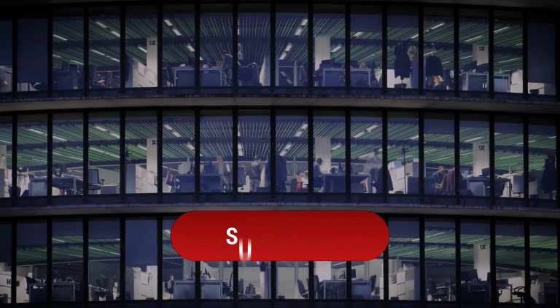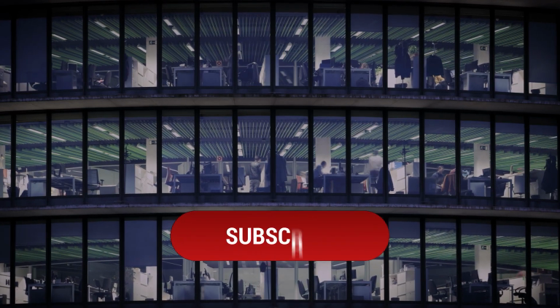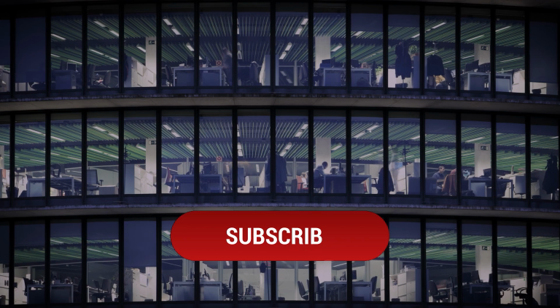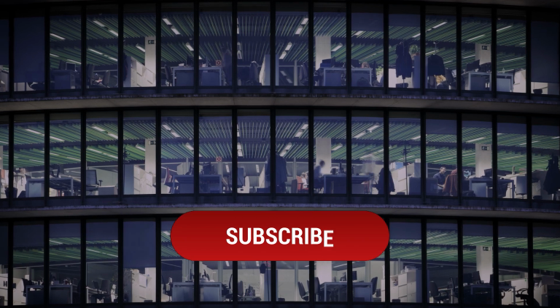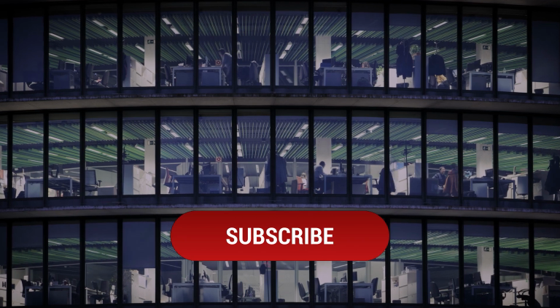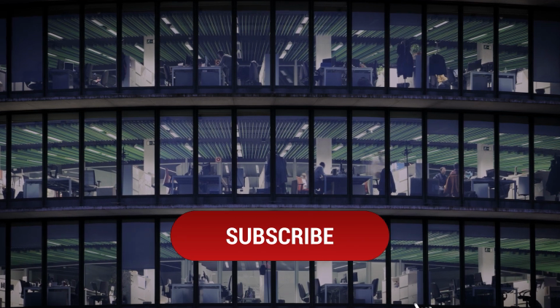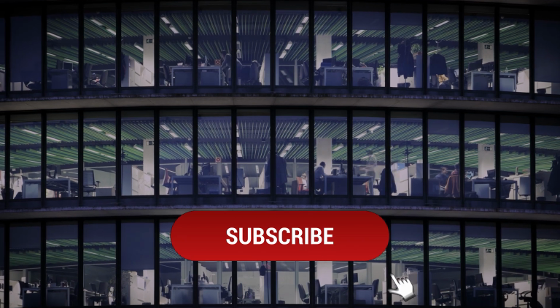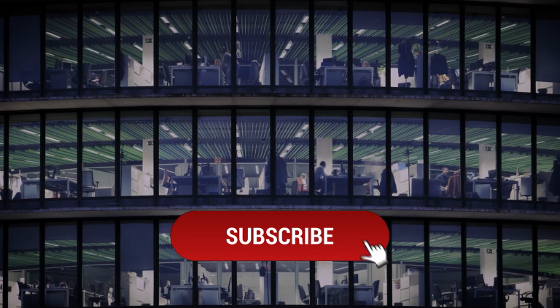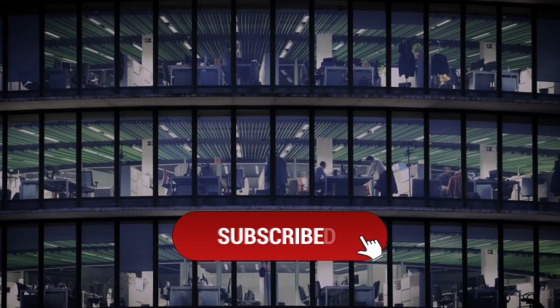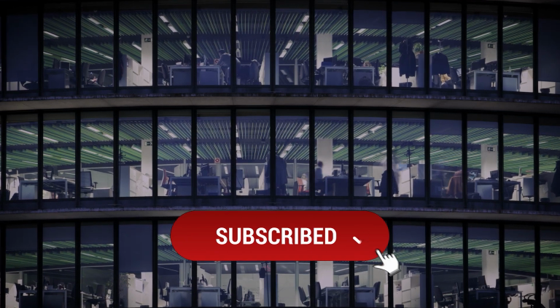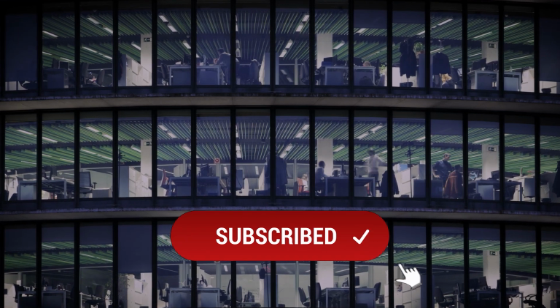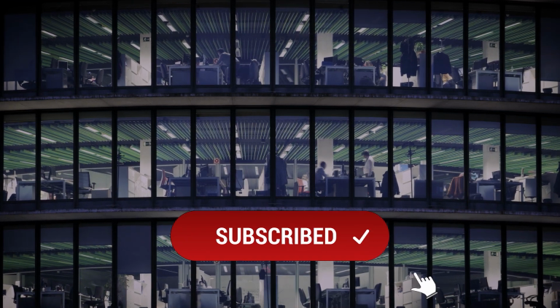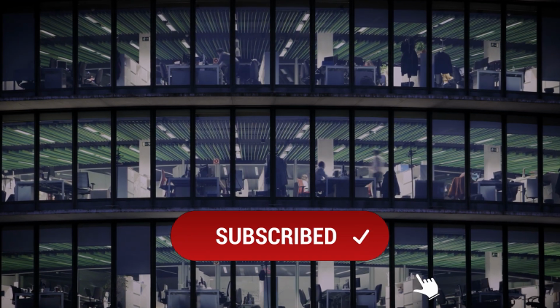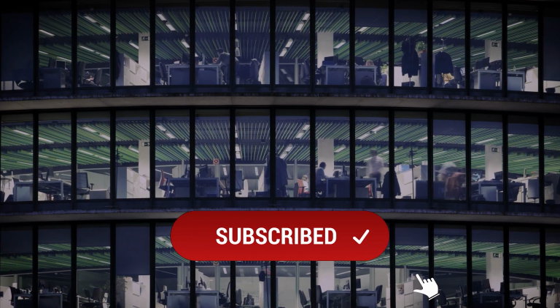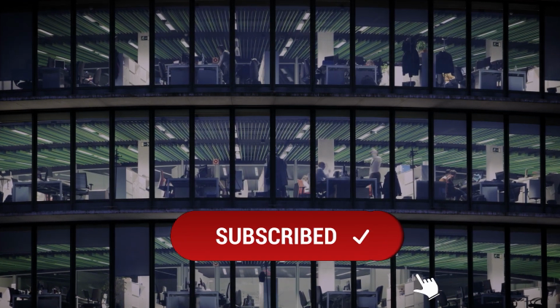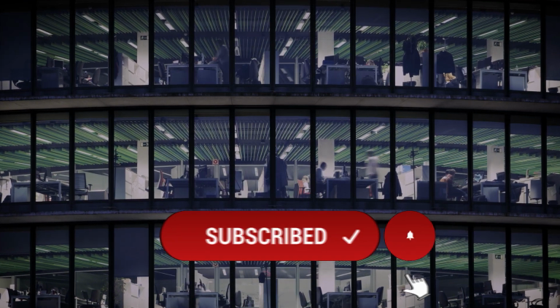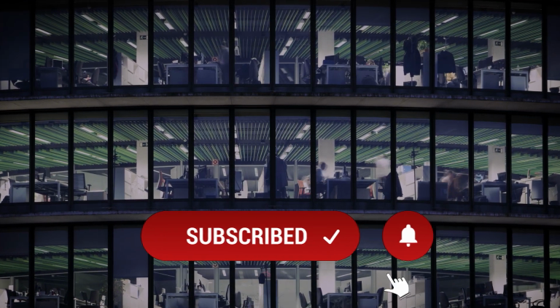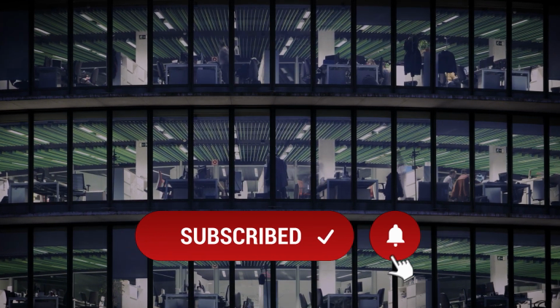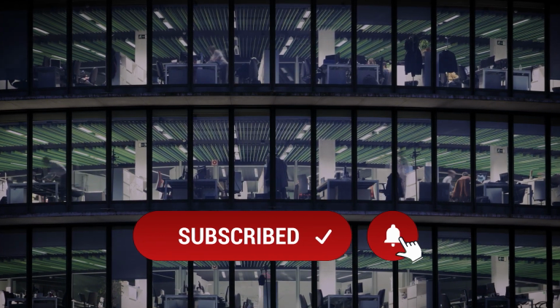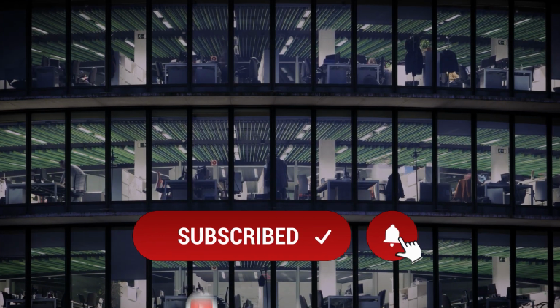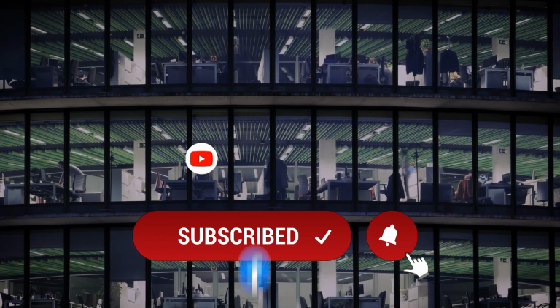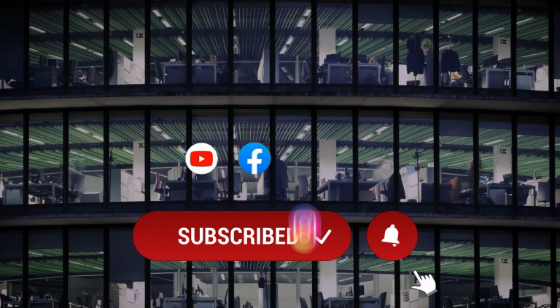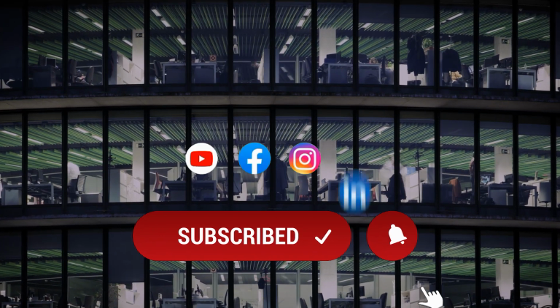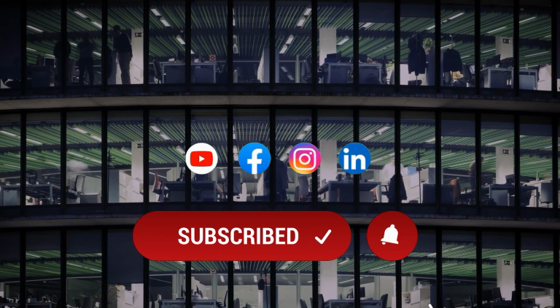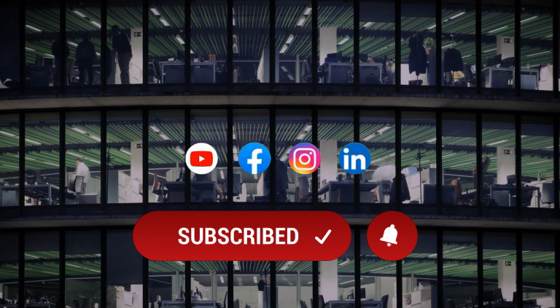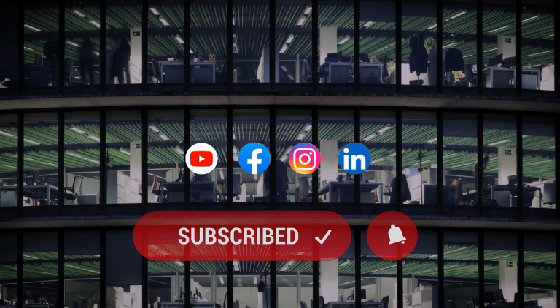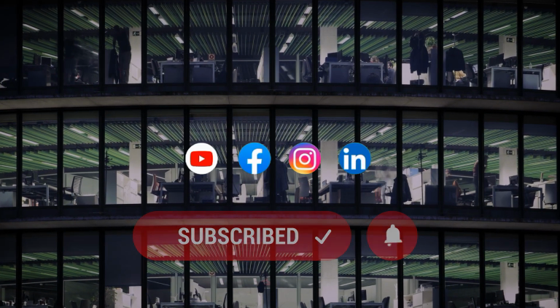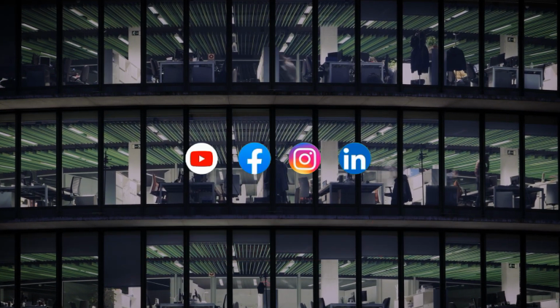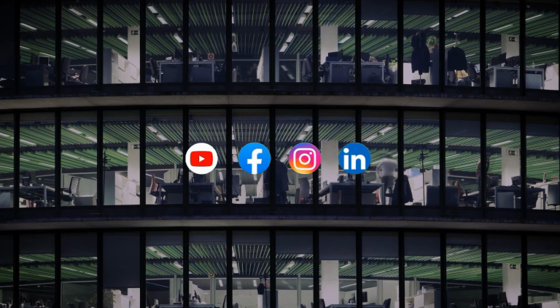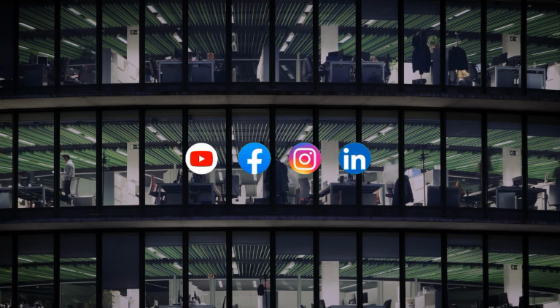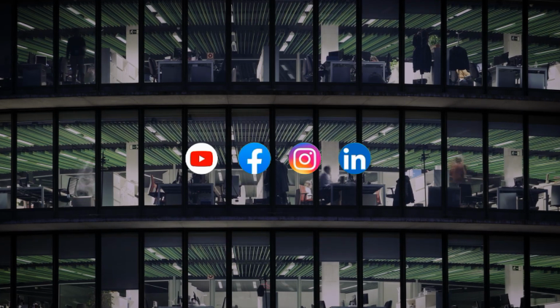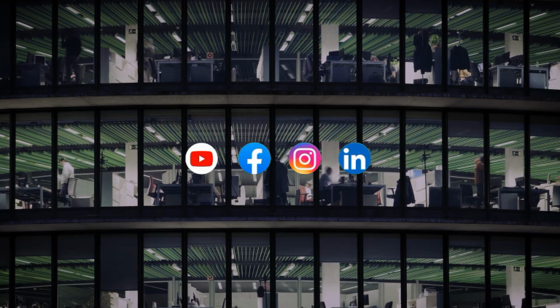Thanks for watching. Be sure to subscribe to our channel for more tech reviews and comparisons, and follow us on social media for the latest updates and exclusive content.